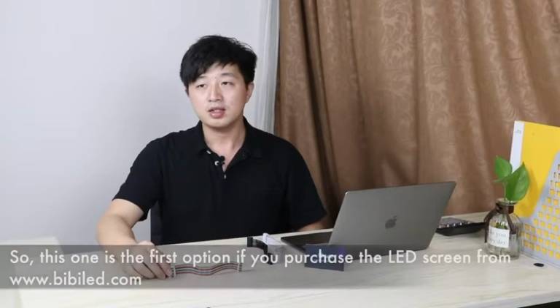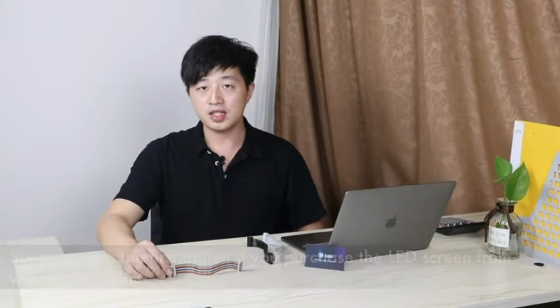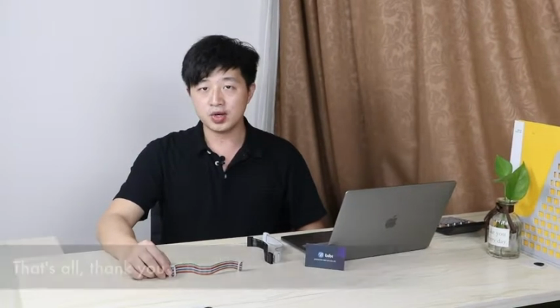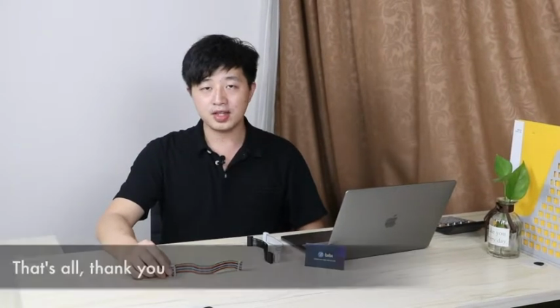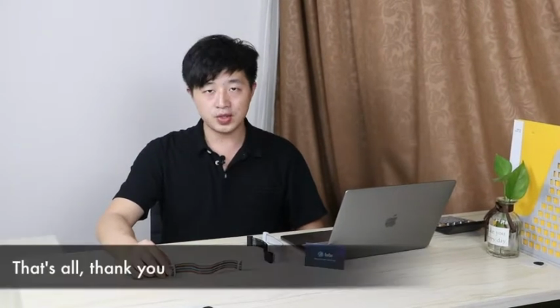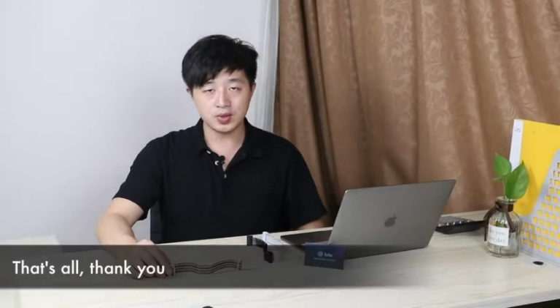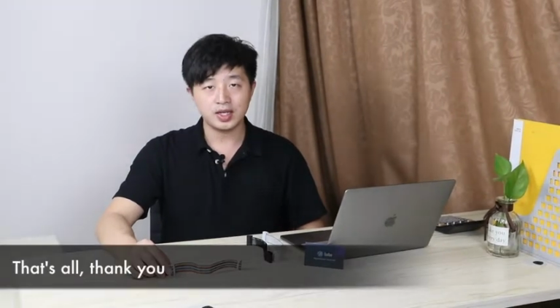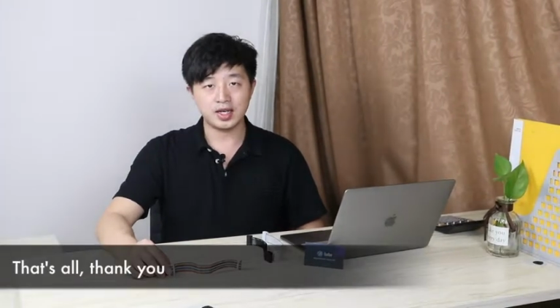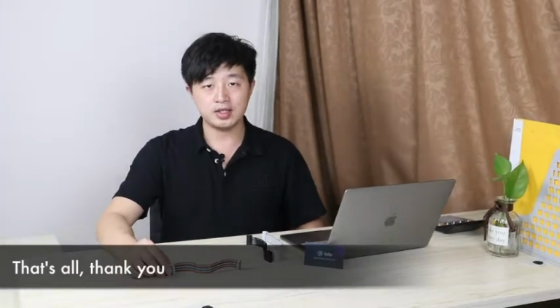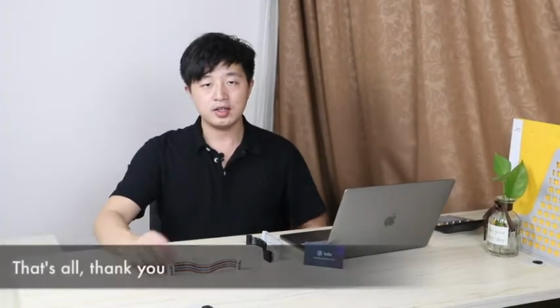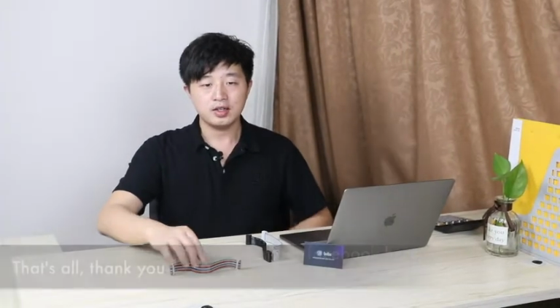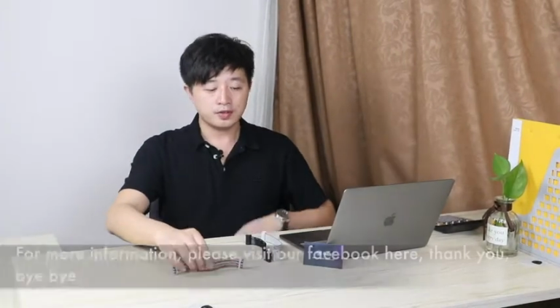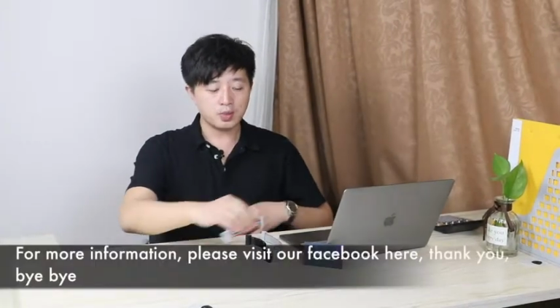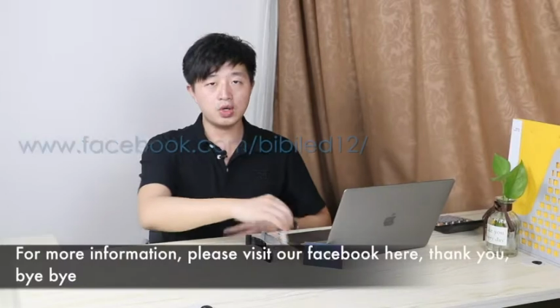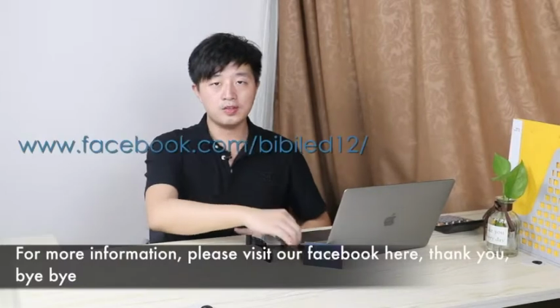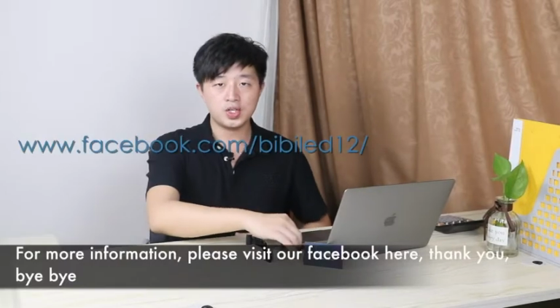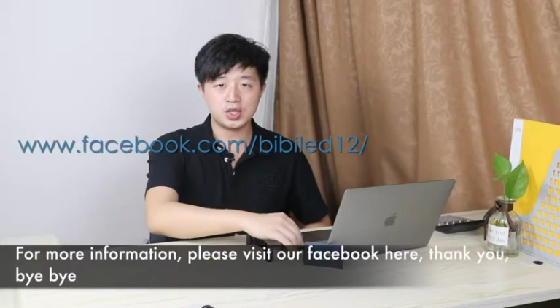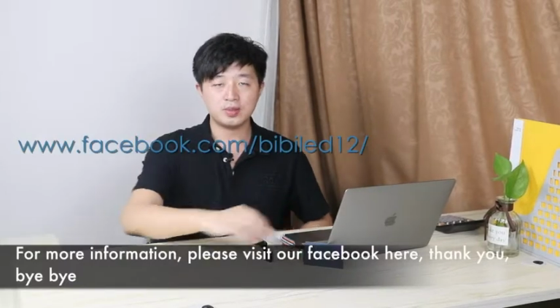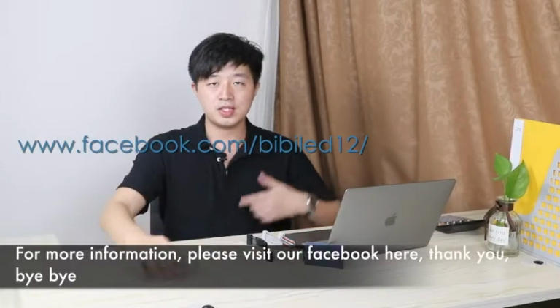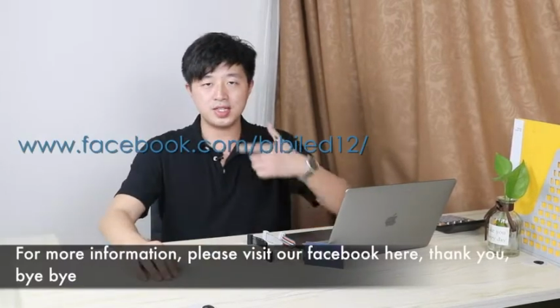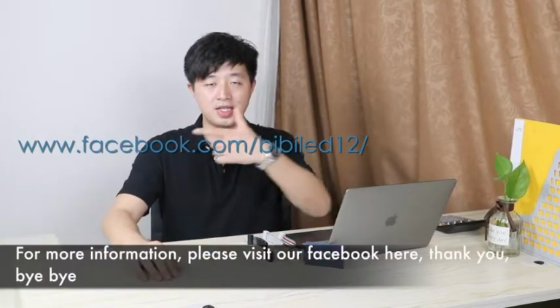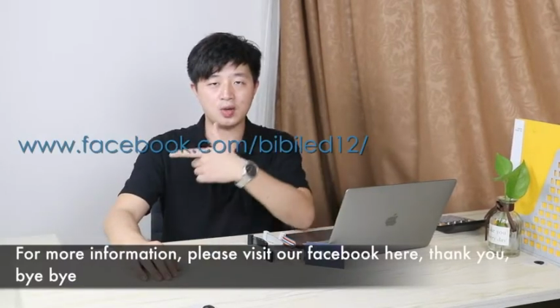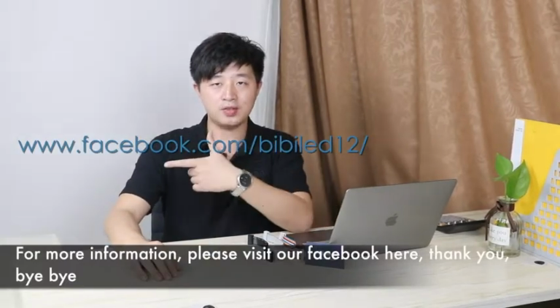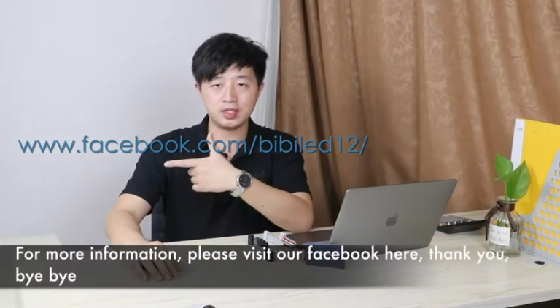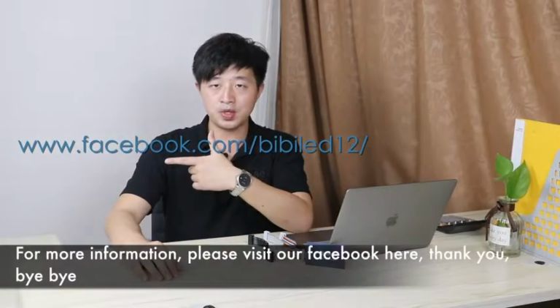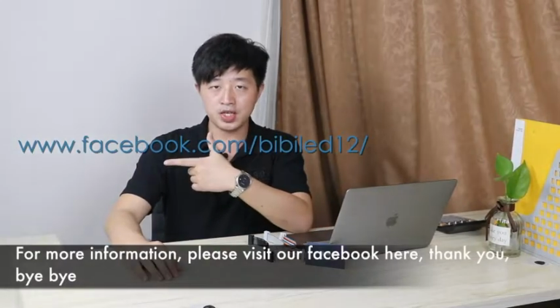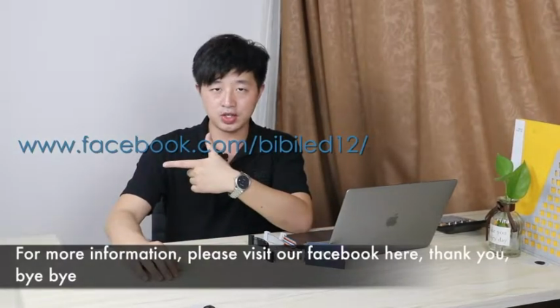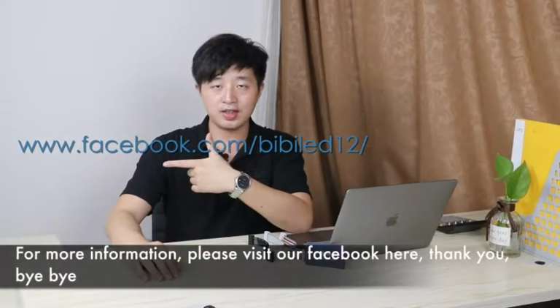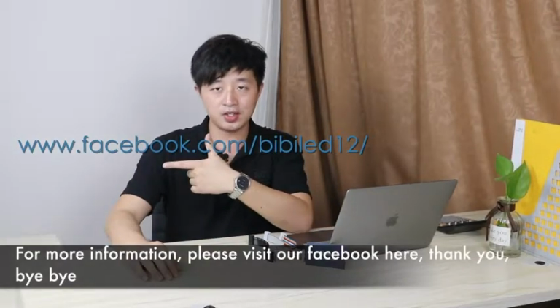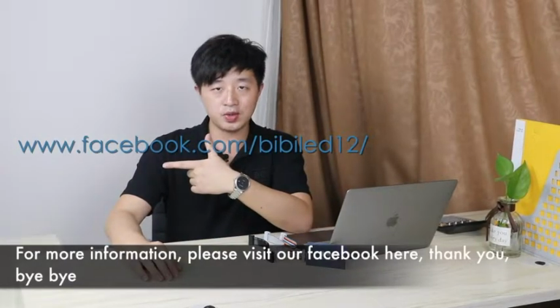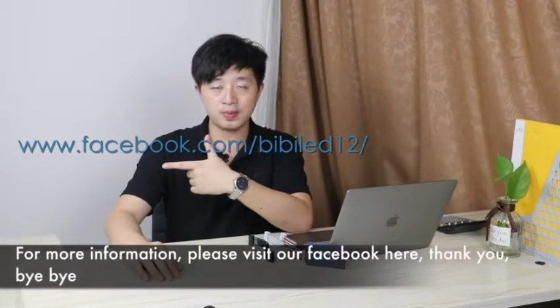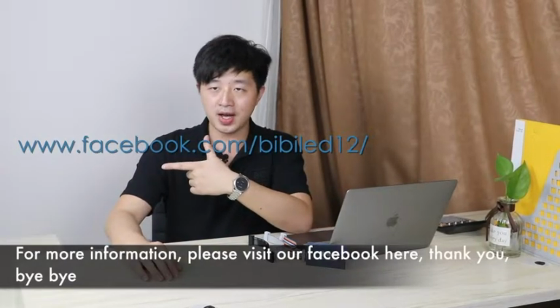That's all, thank you. And for more information, please visit our Facebook here. Thank you, bye bye.